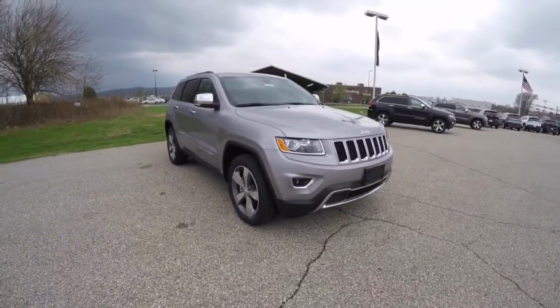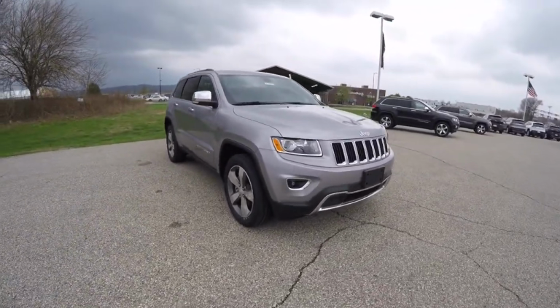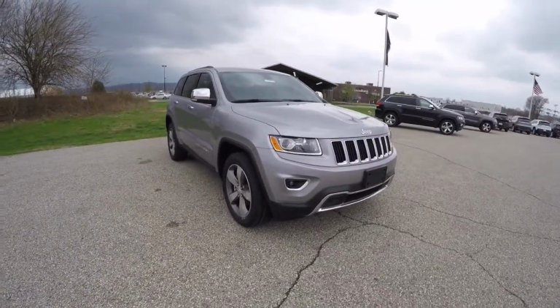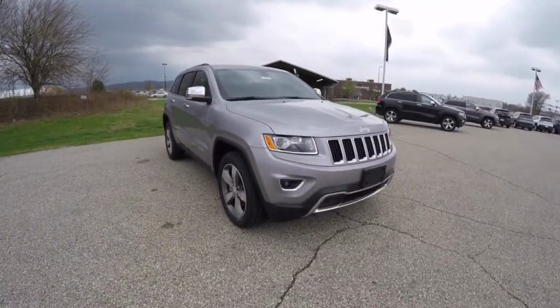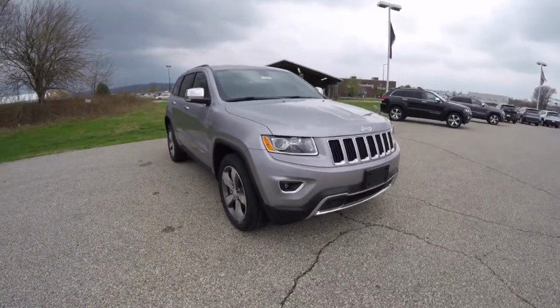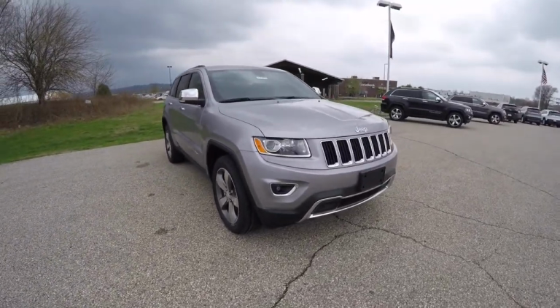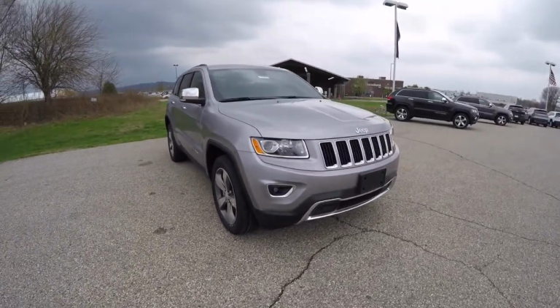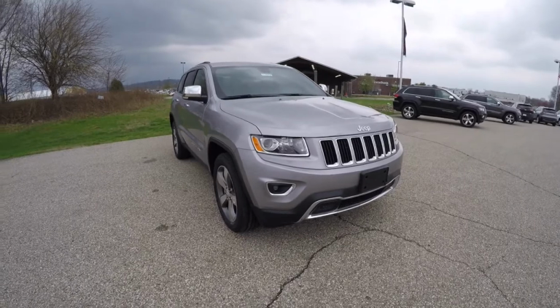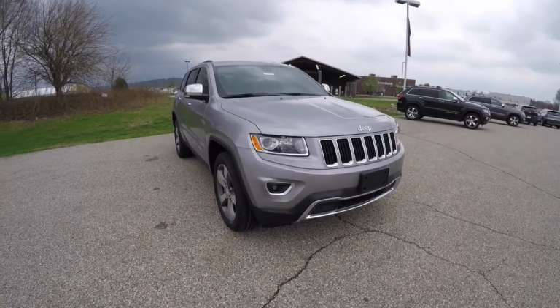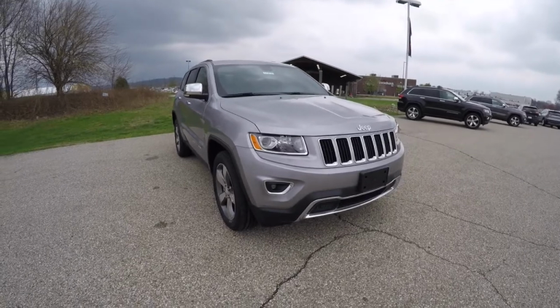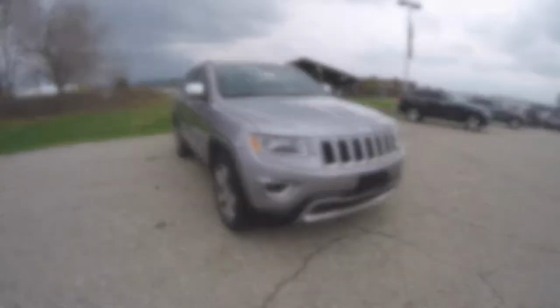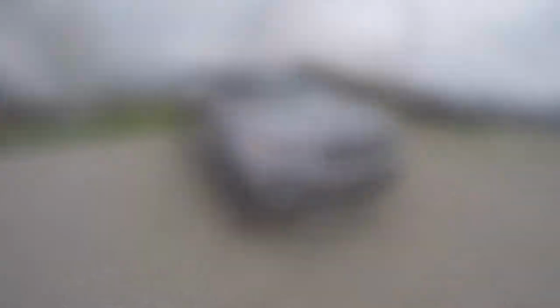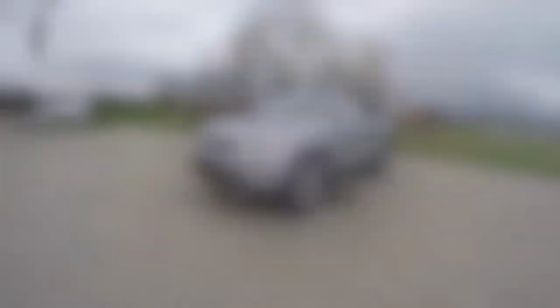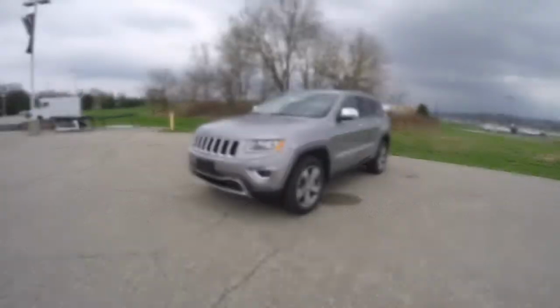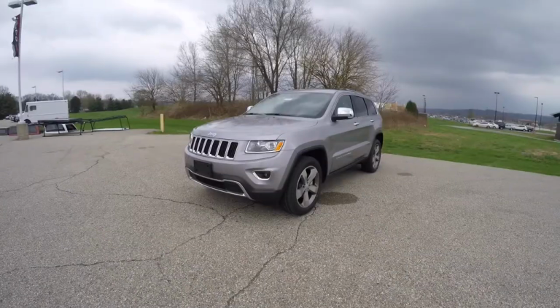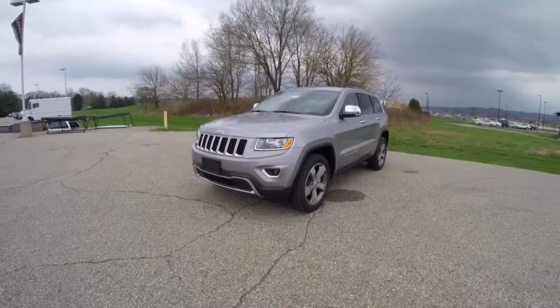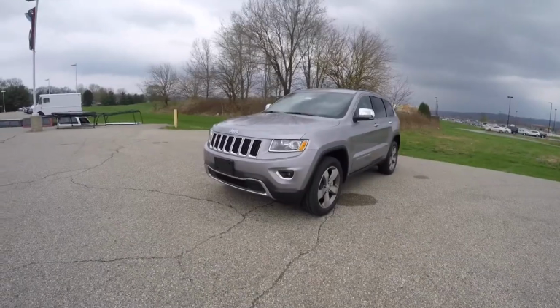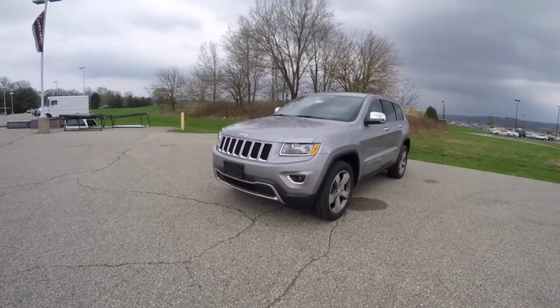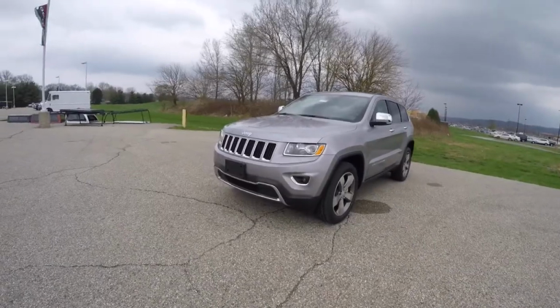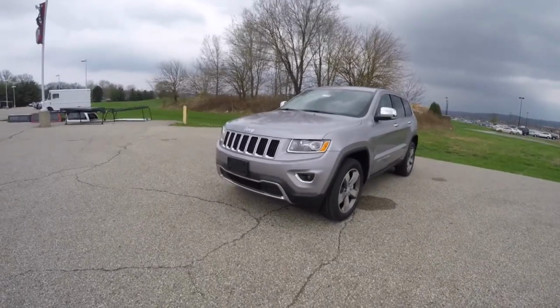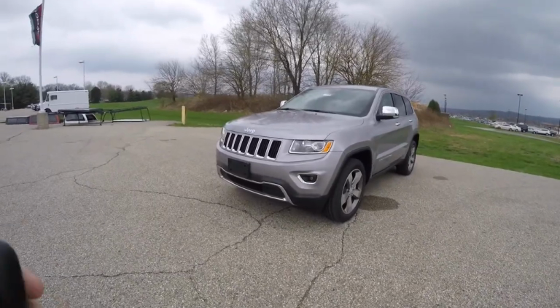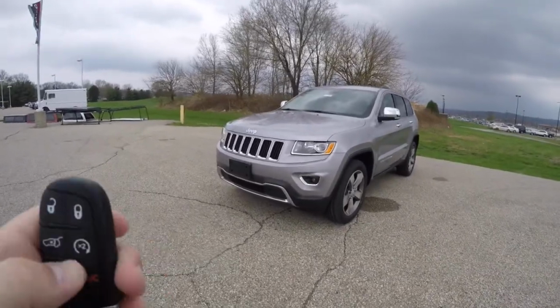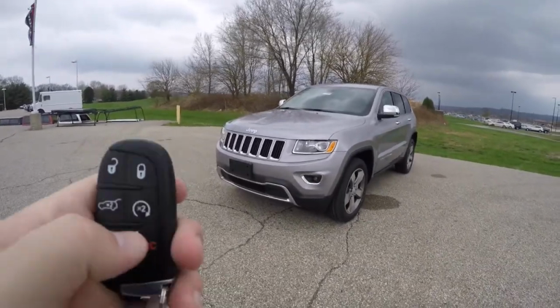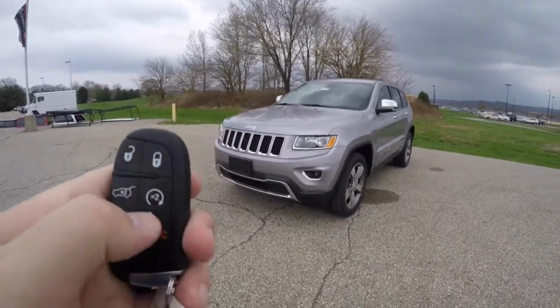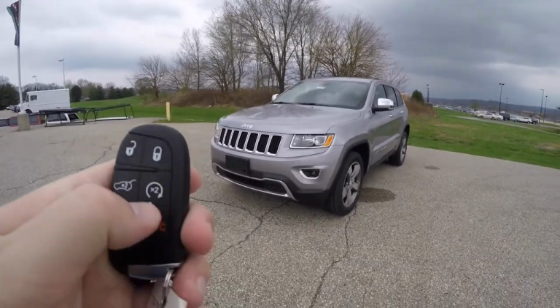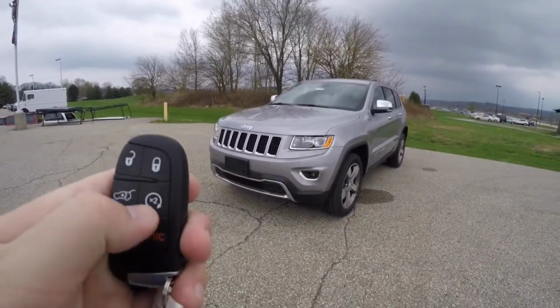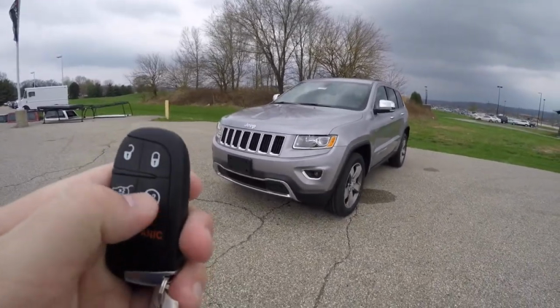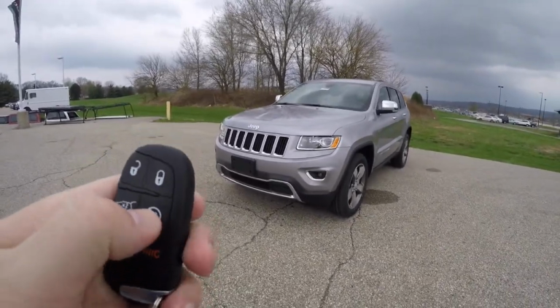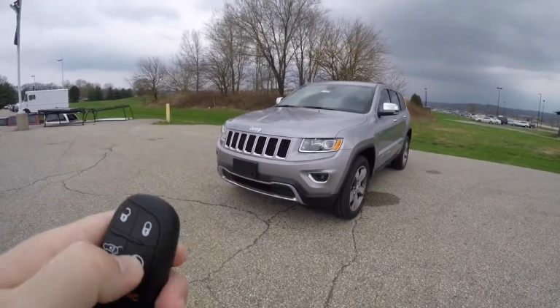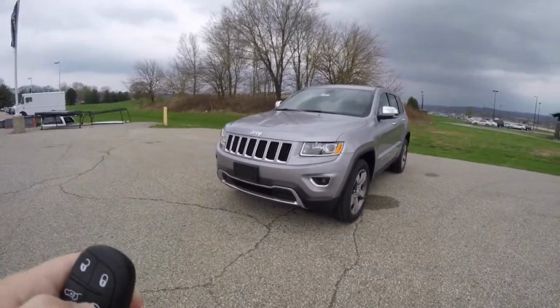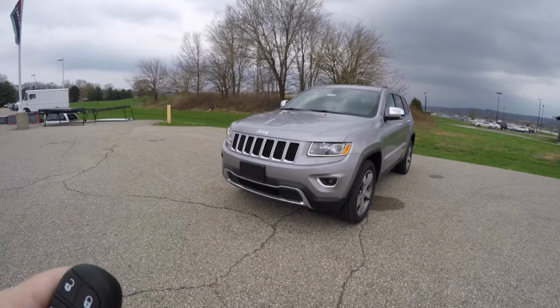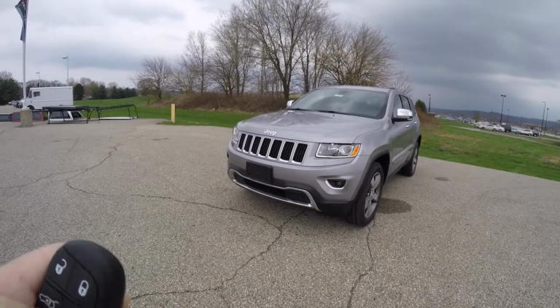It is also equipped with a remote start. To activate the remote start is easy — just double press the remote start button on the key fob.